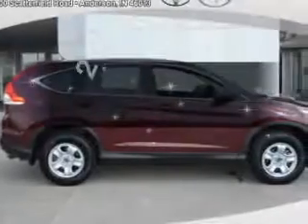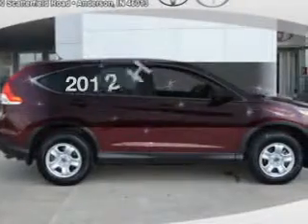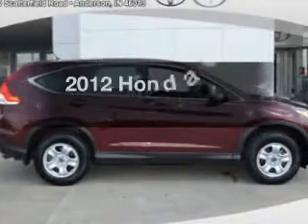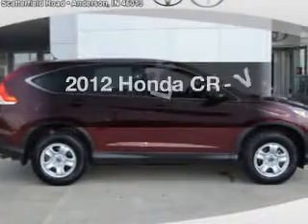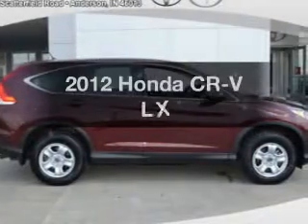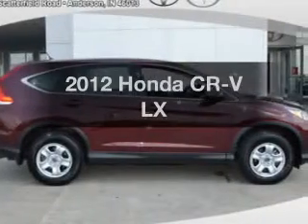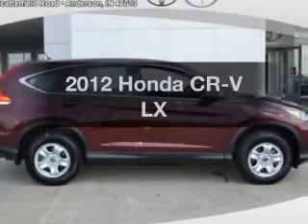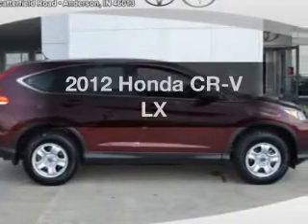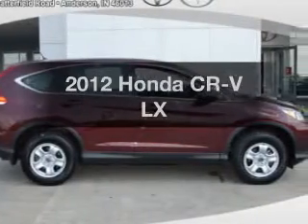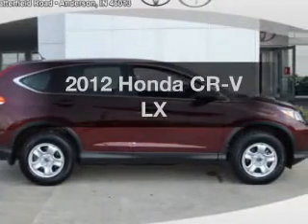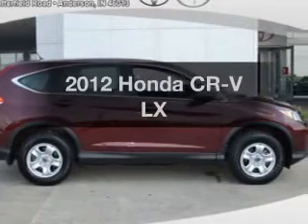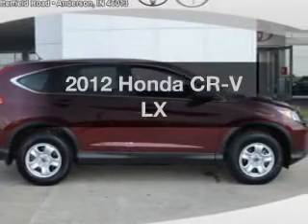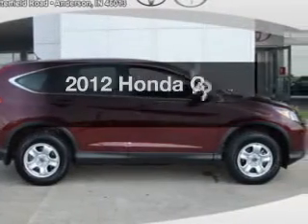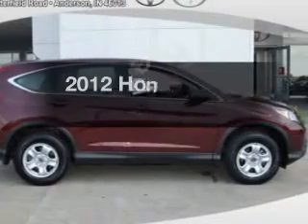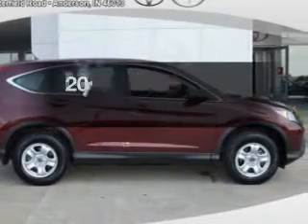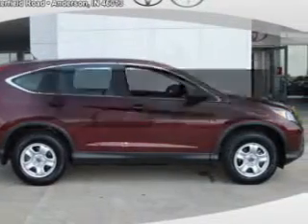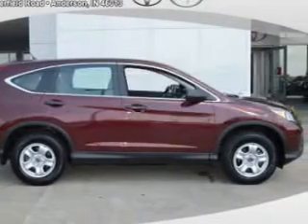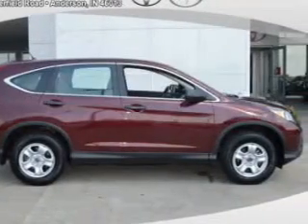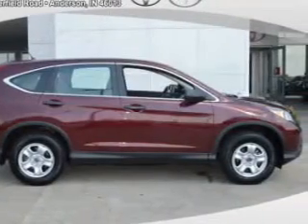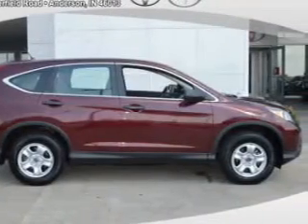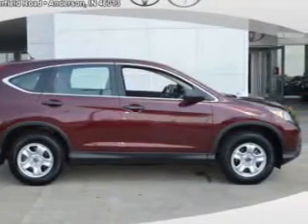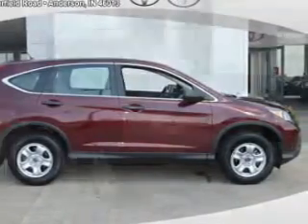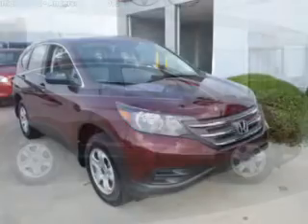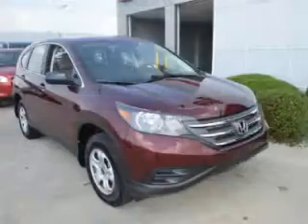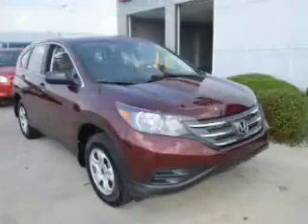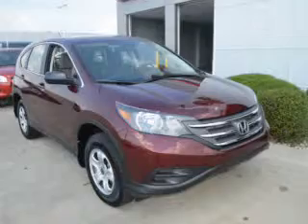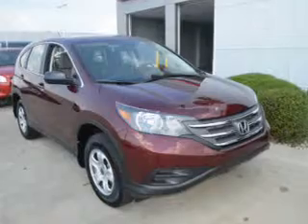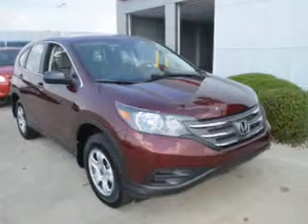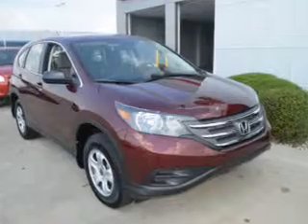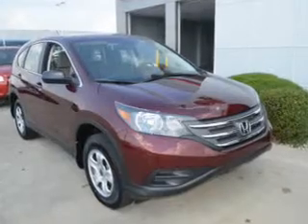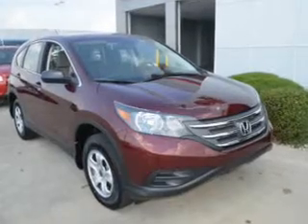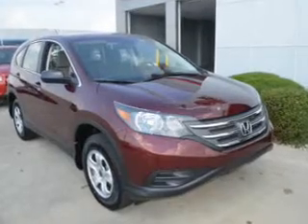Introducing the 2012 Honda CR-V. Everything you need under one roof with this great vehicle.